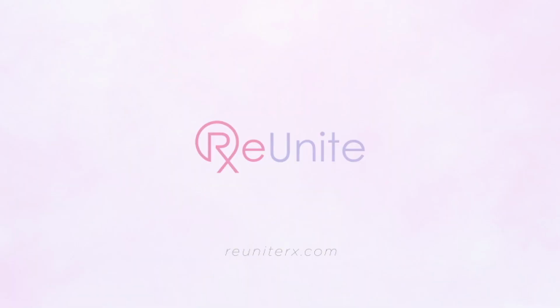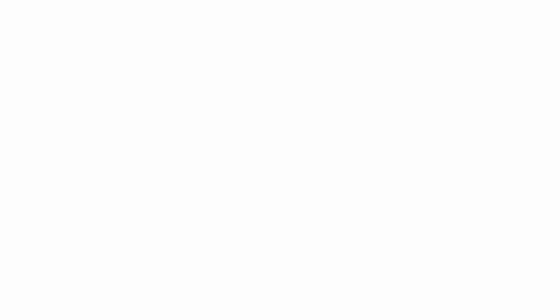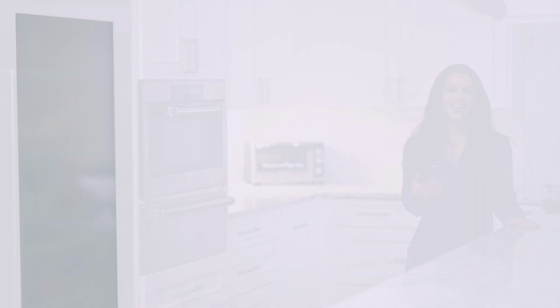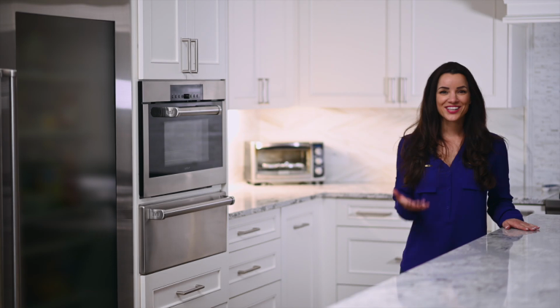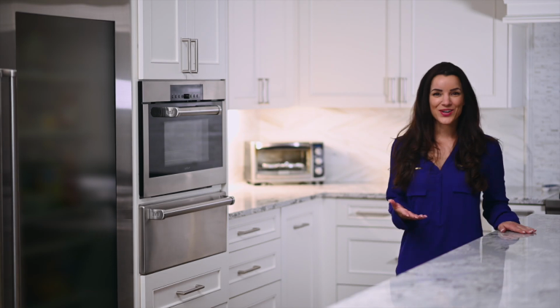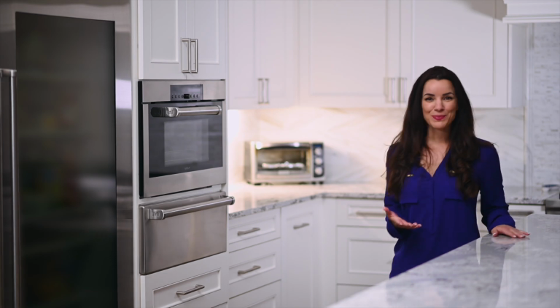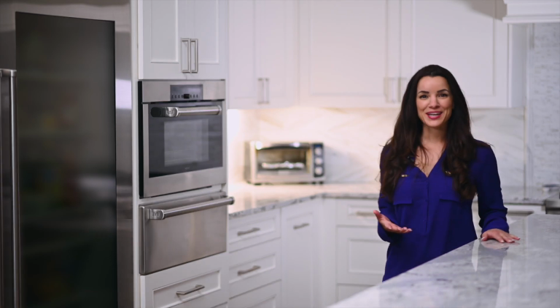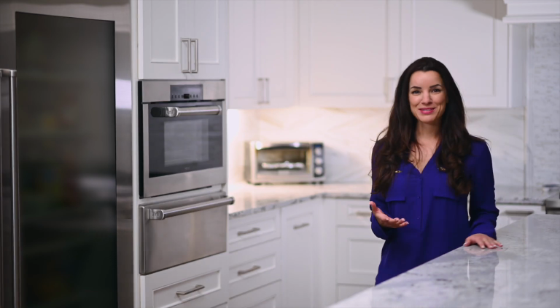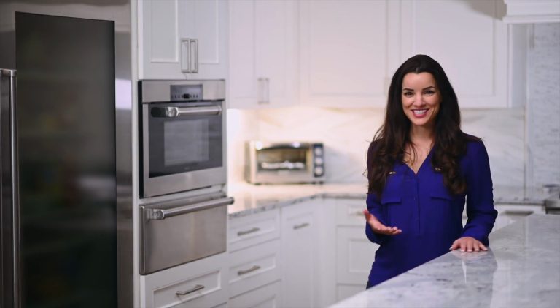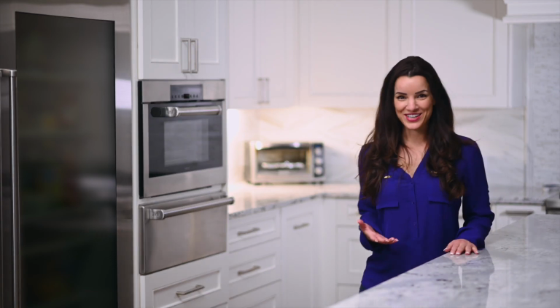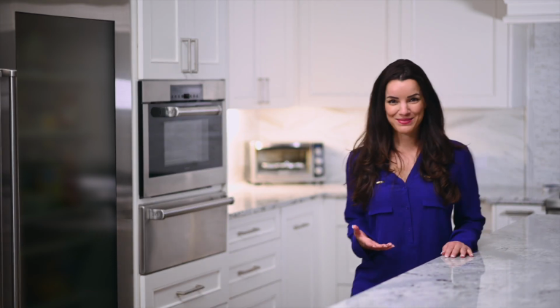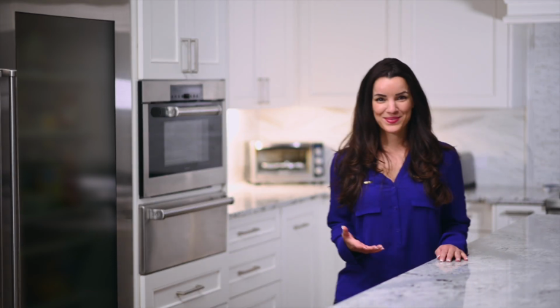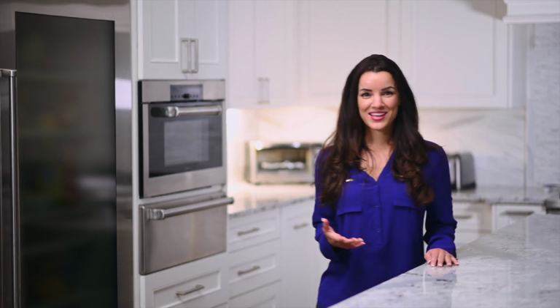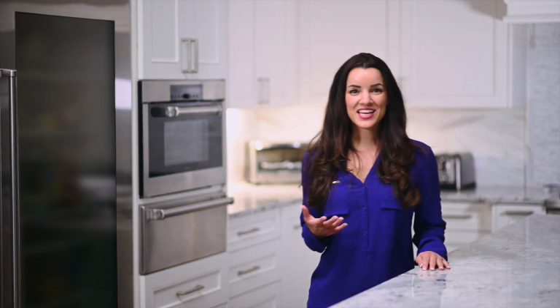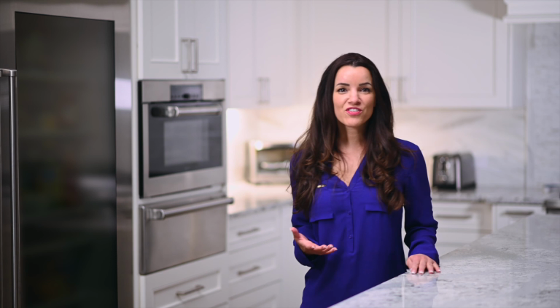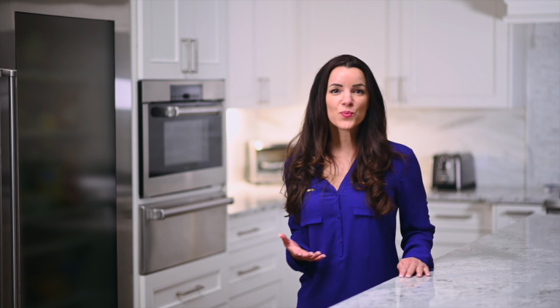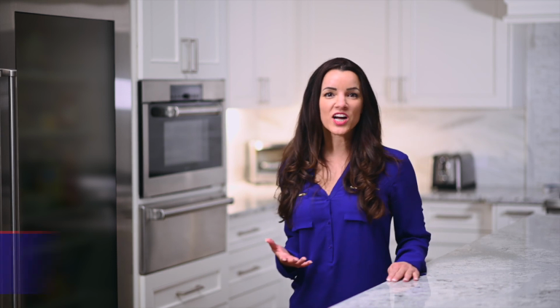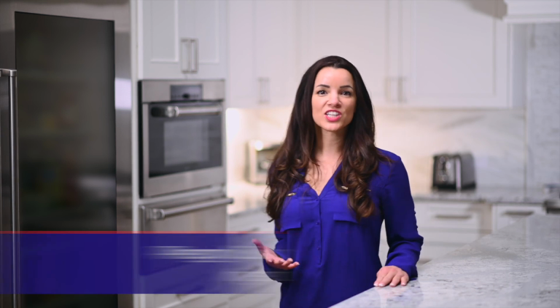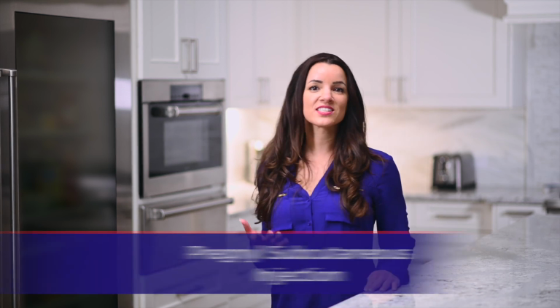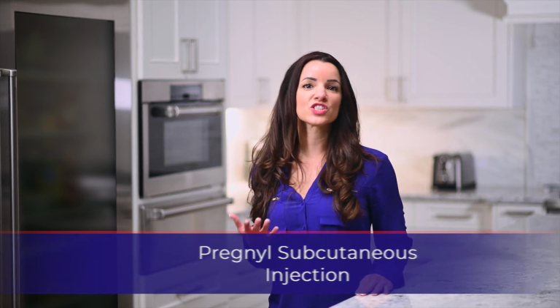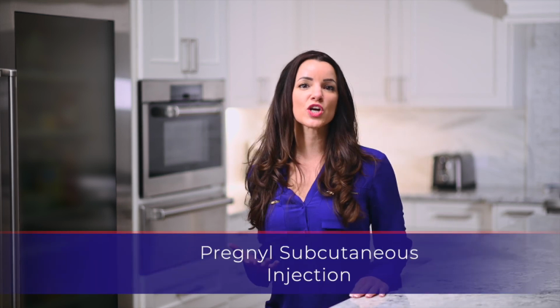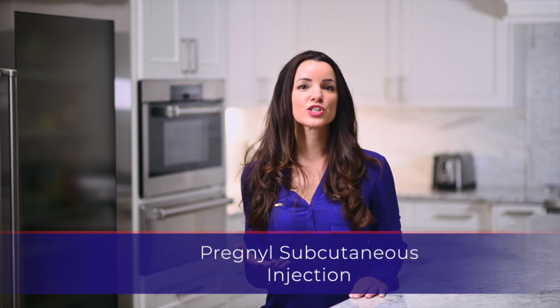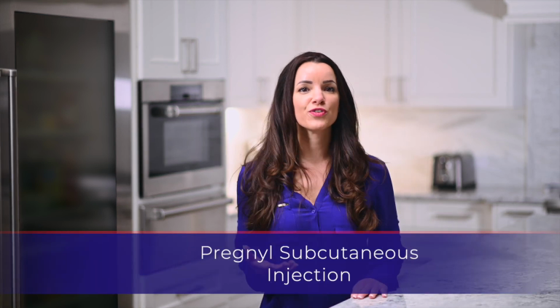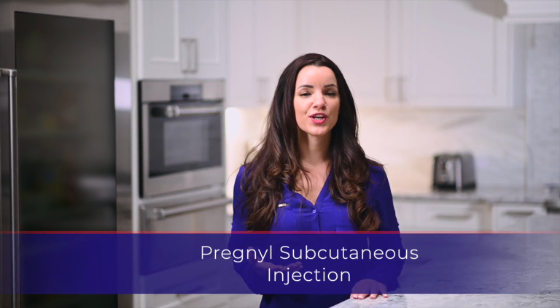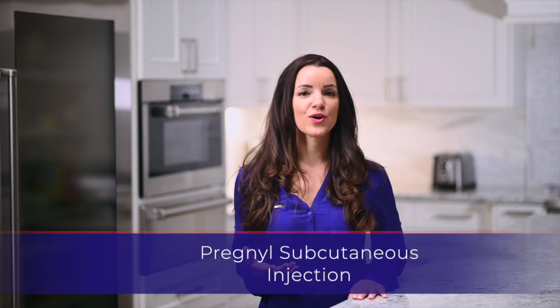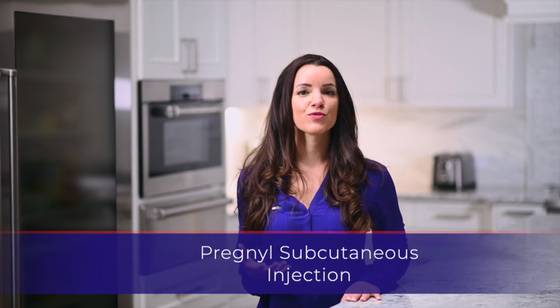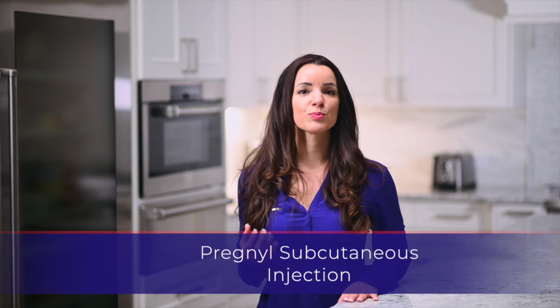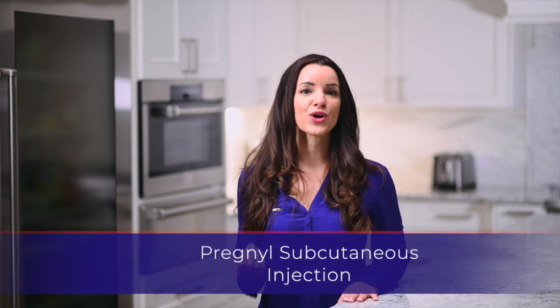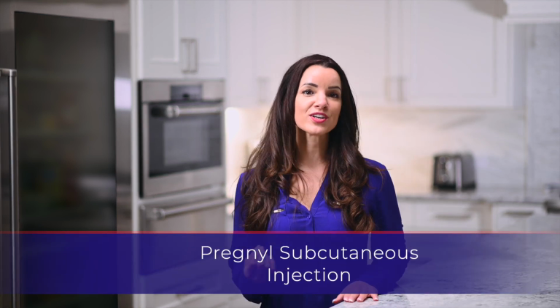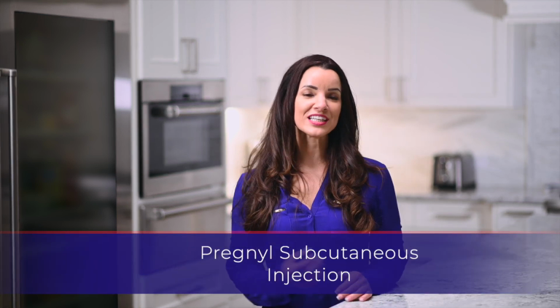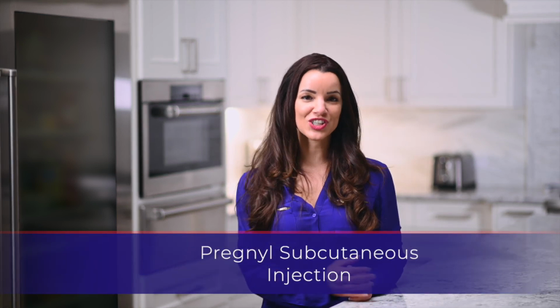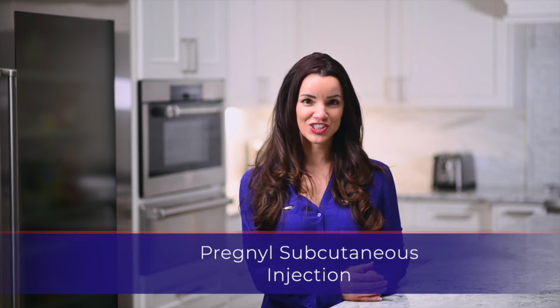Hello, my name is Sarah. Thank you for watching this instructional video for the Pregnol injection.